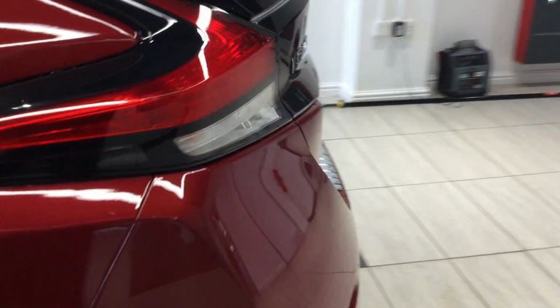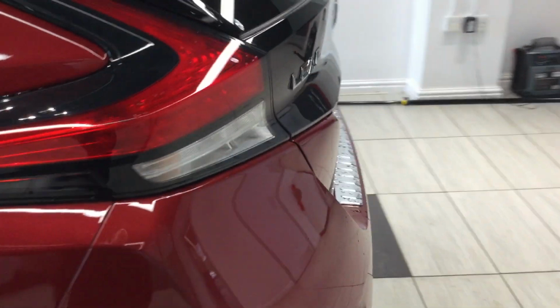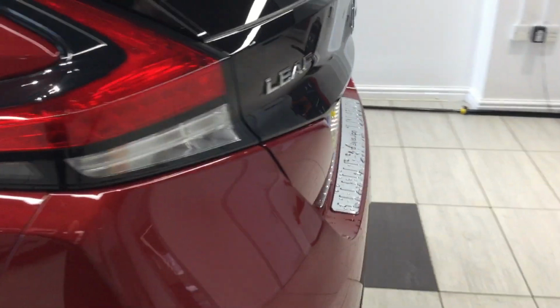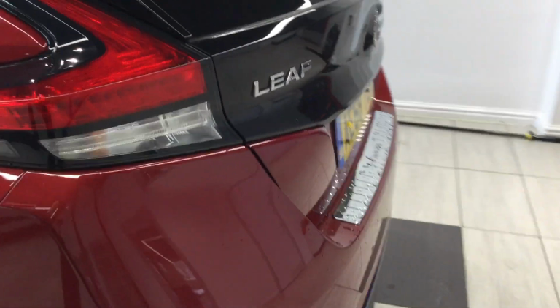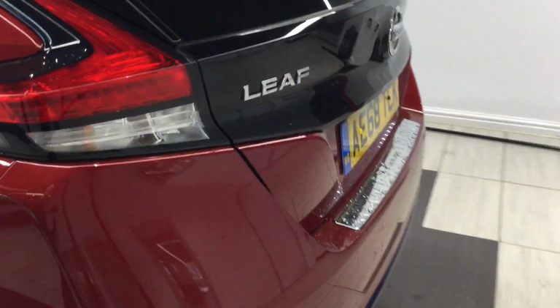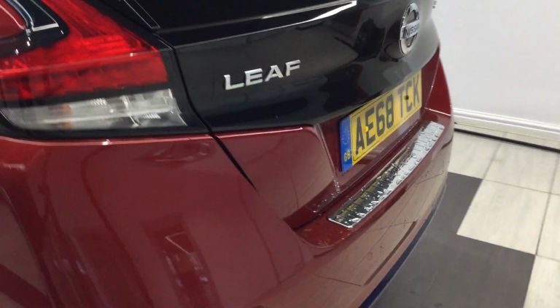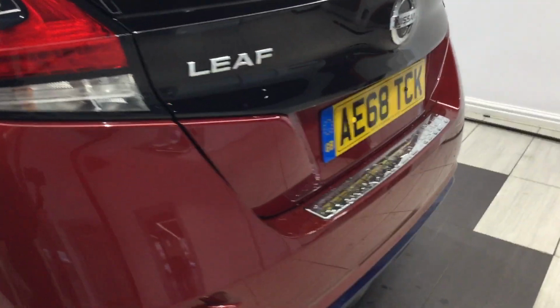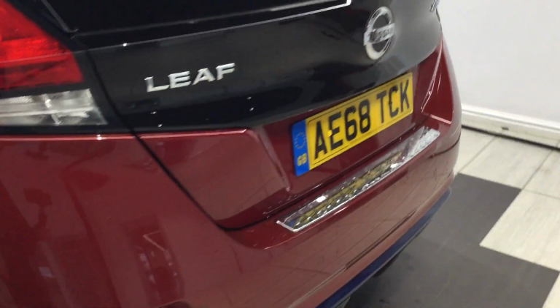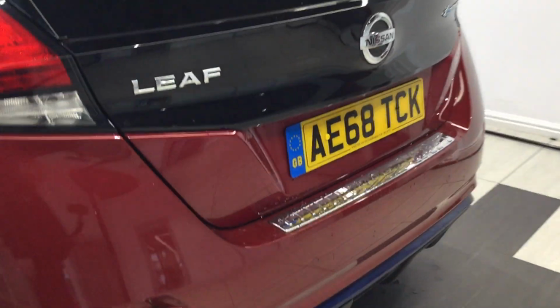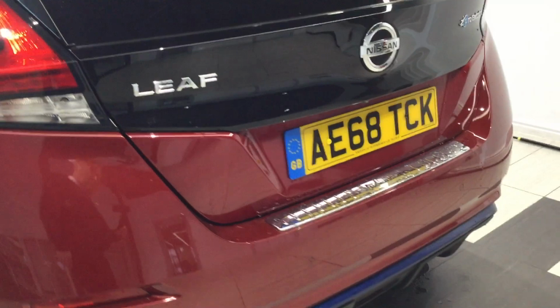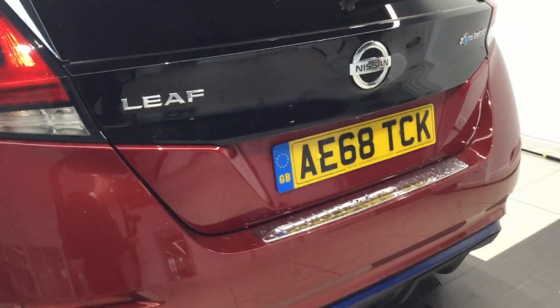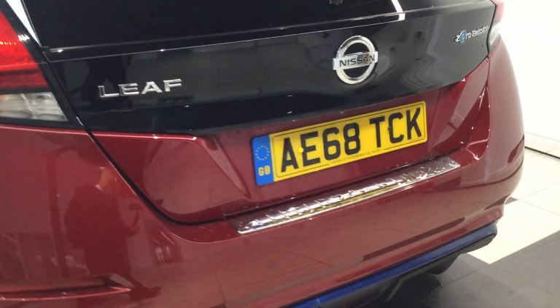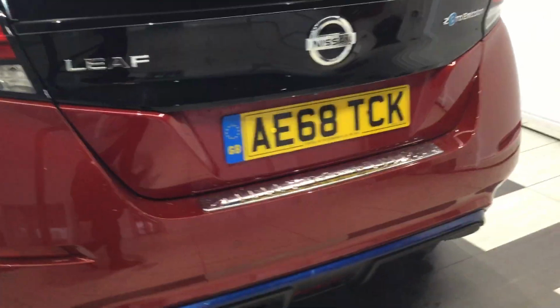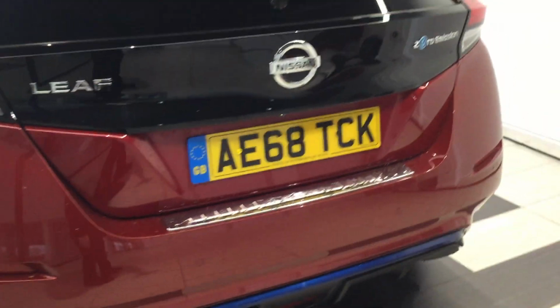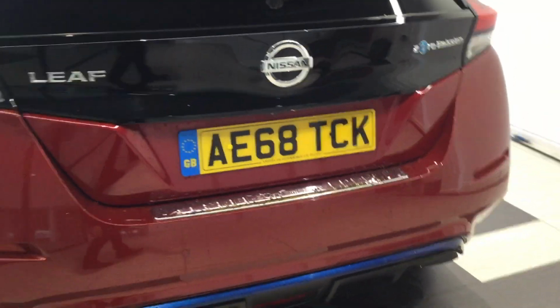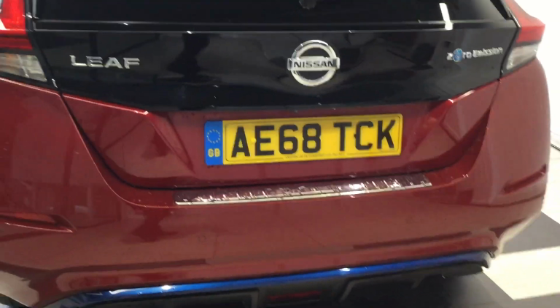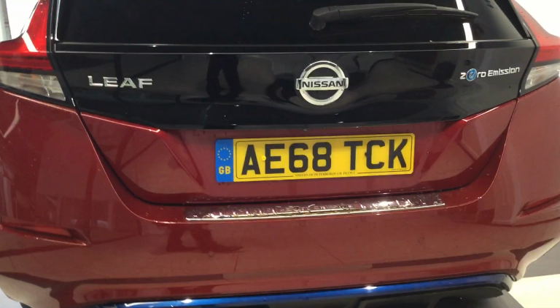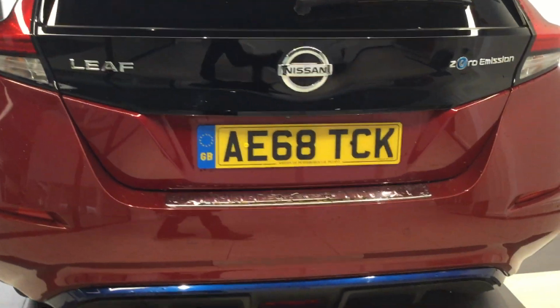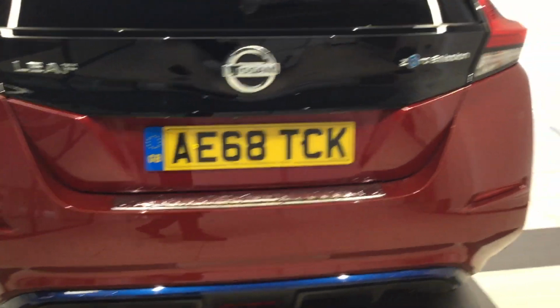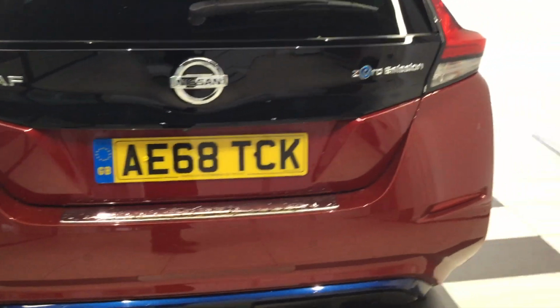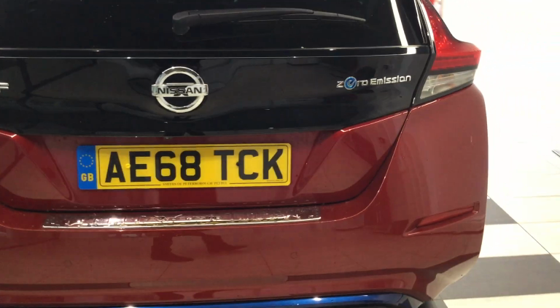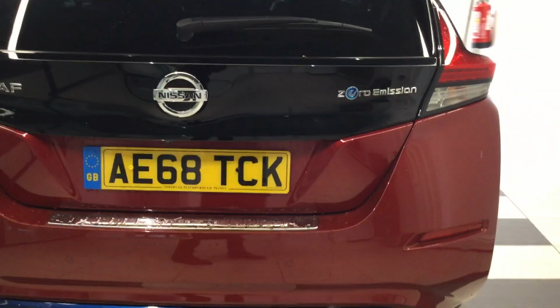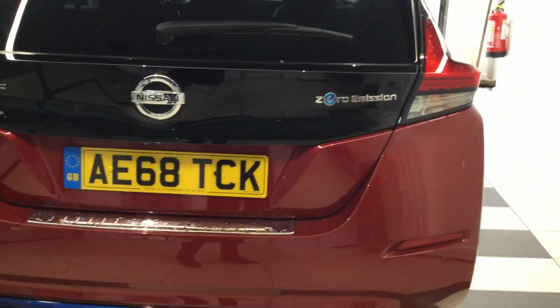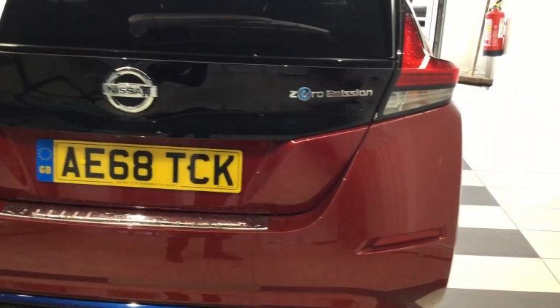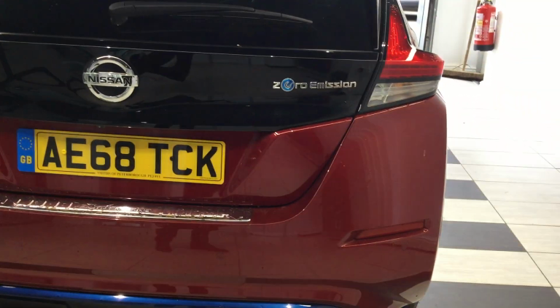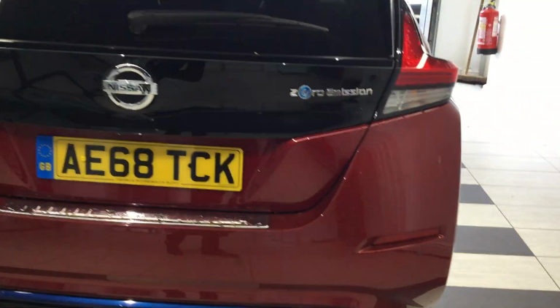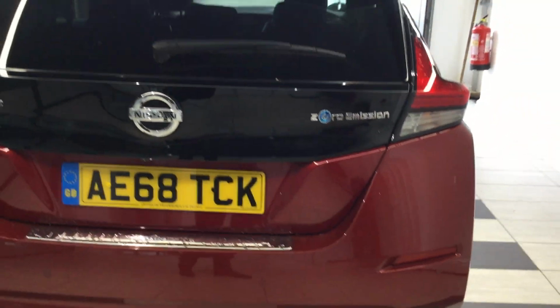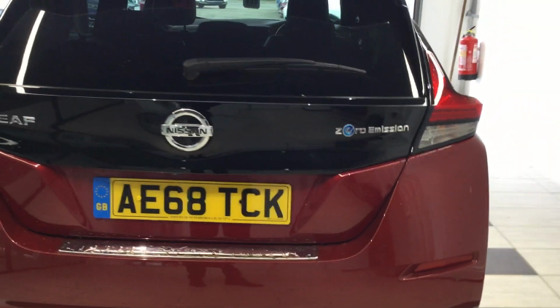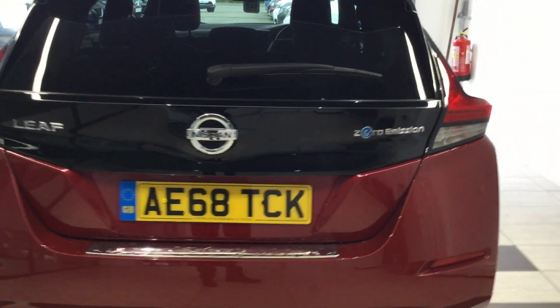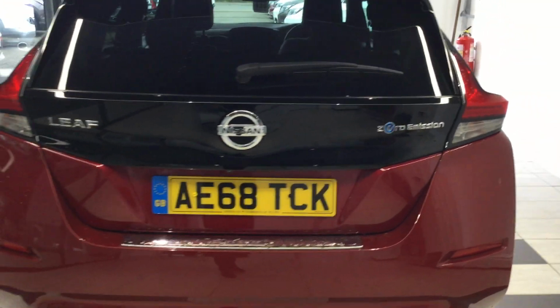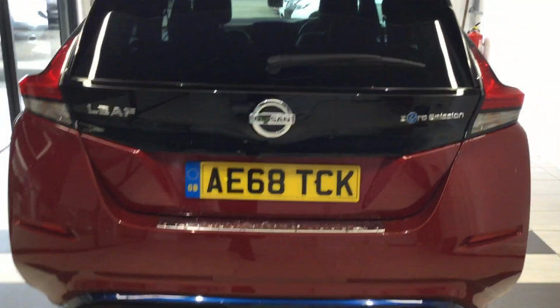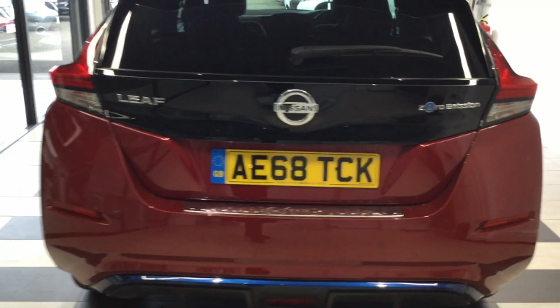Moving around the rear, rear parking sensors. The vehicle has the all-round view monitor so you have four cameras on the vehicle.